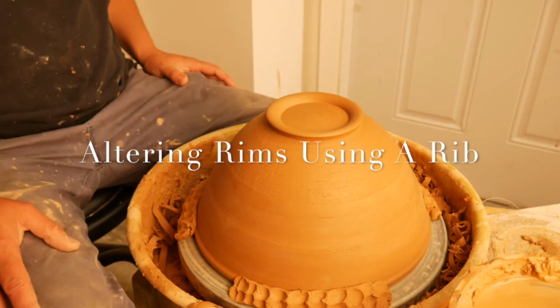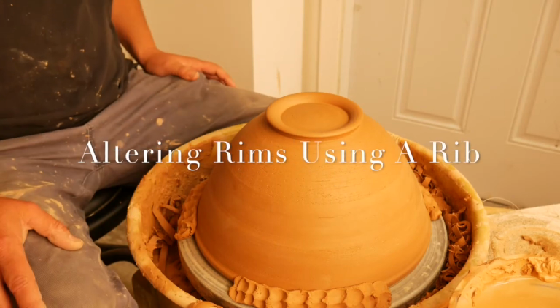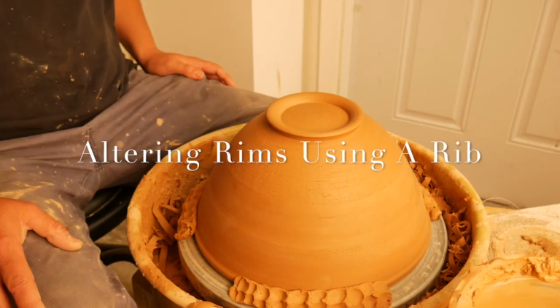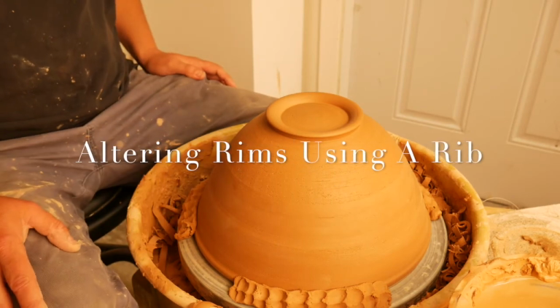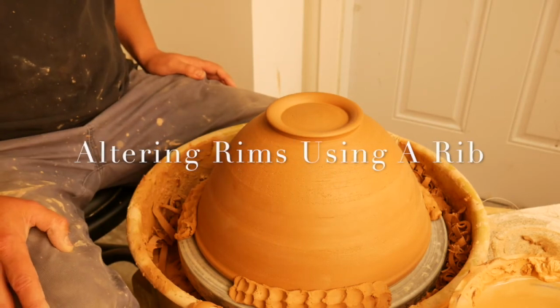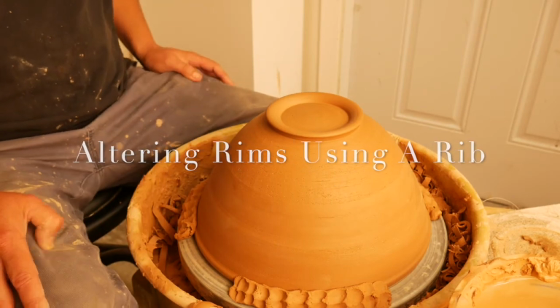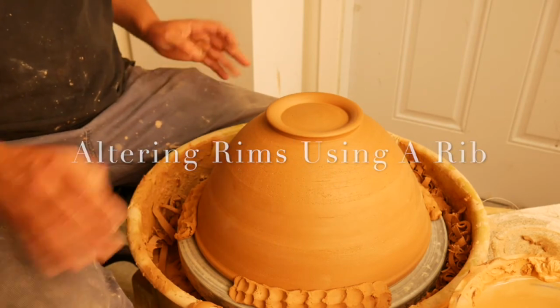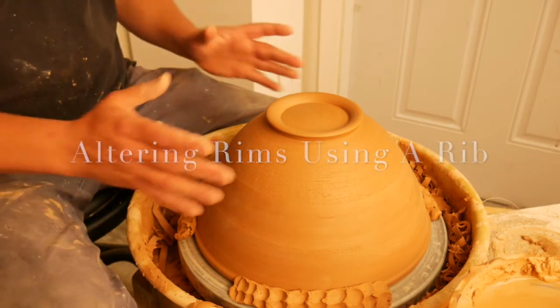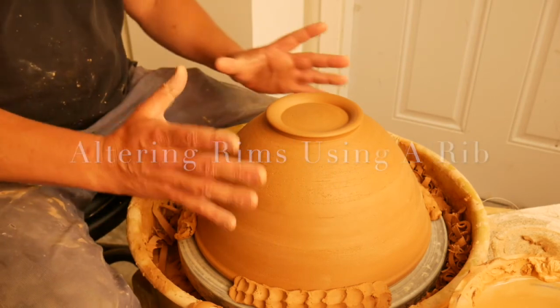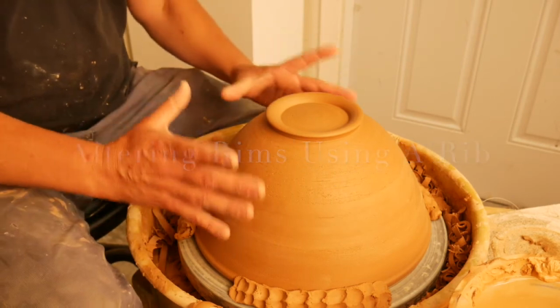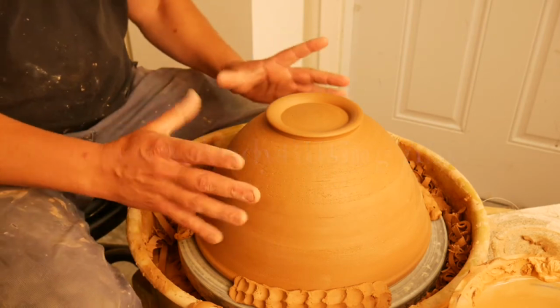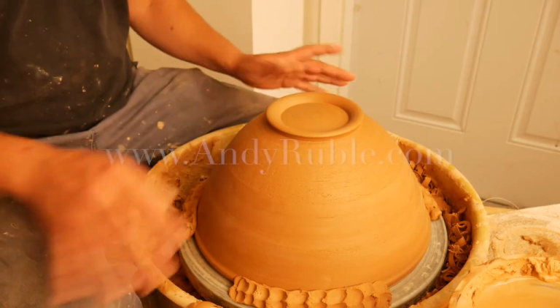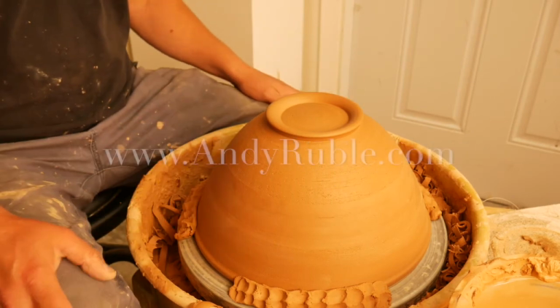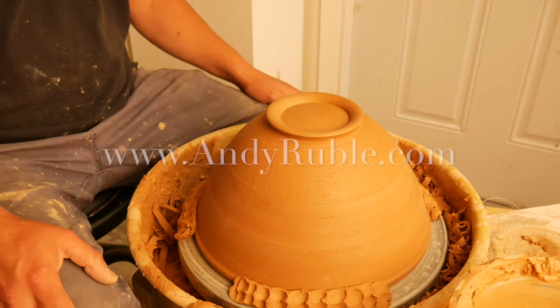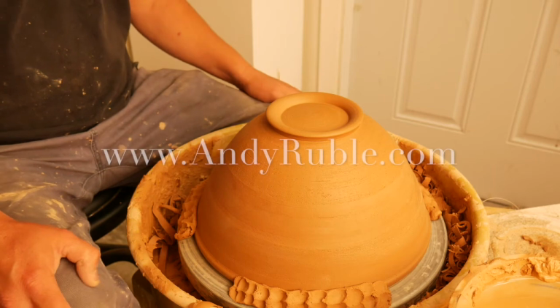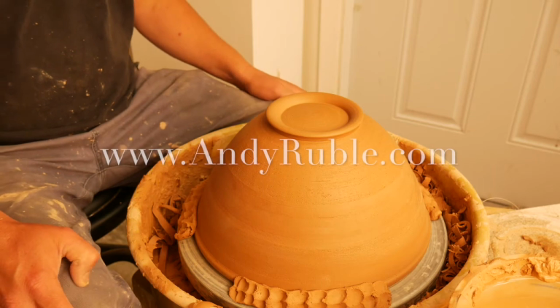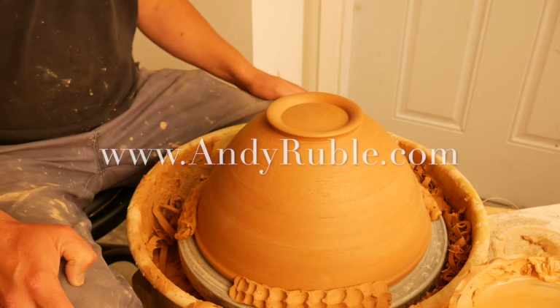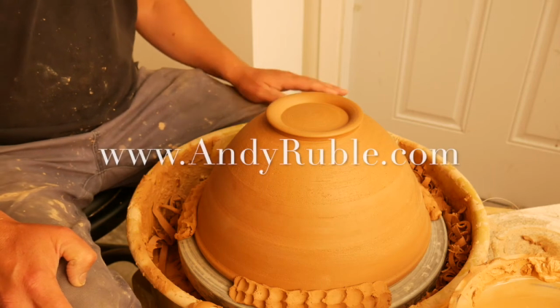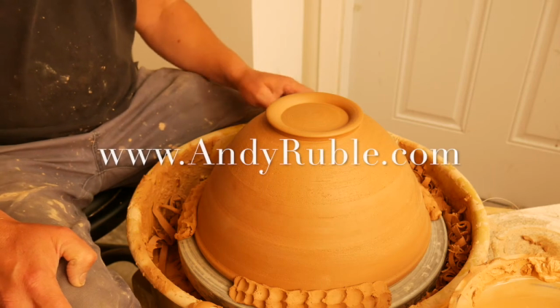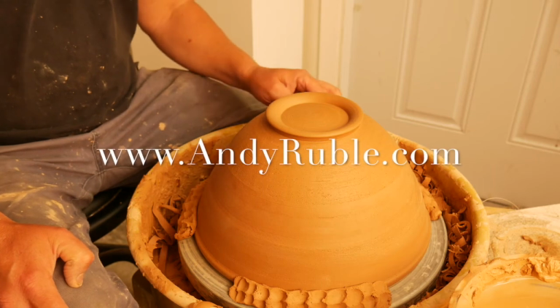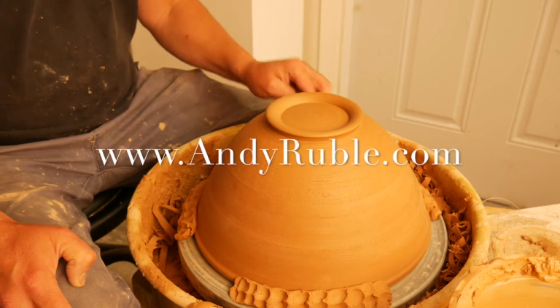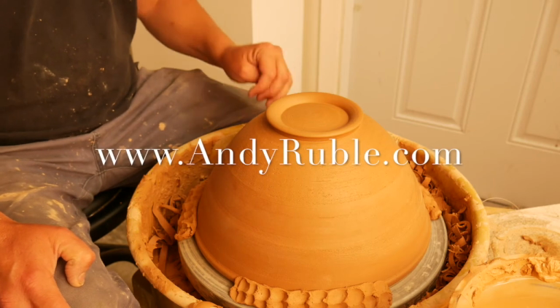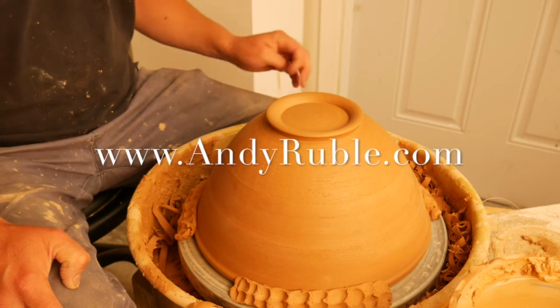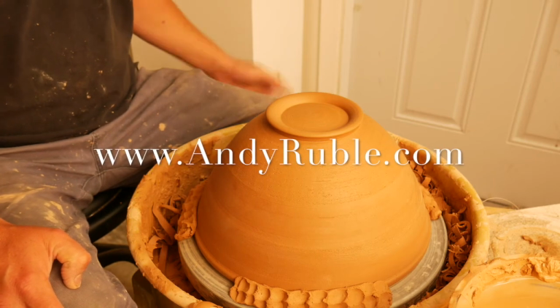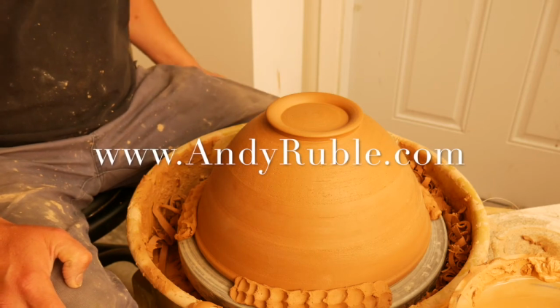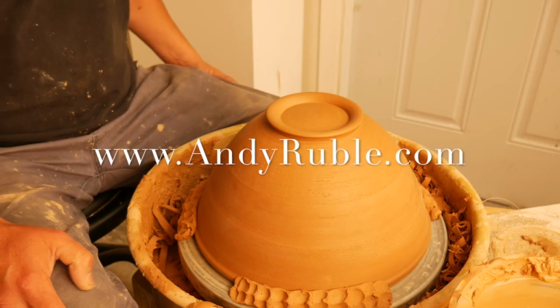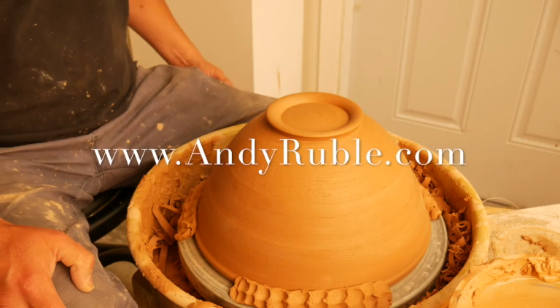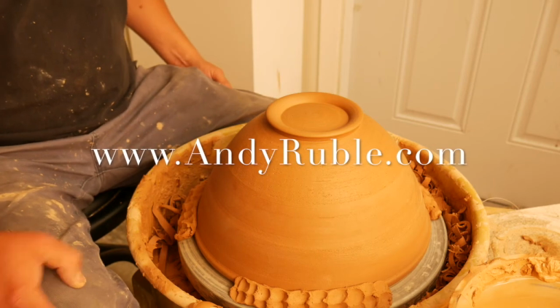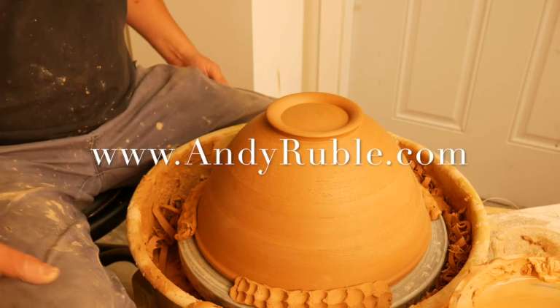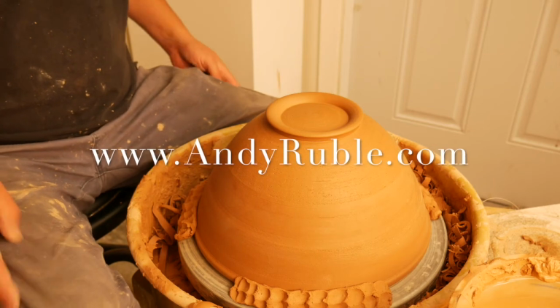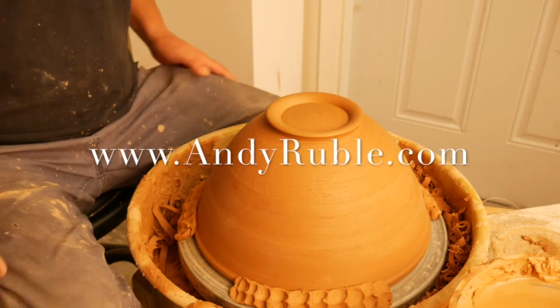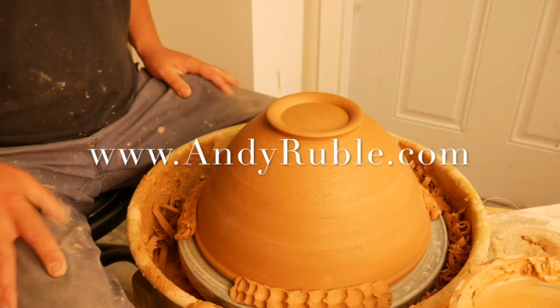I hope these techniques help you learn how to trim, and we're going to go ahead and trim any other pots I made yesterday. Have a good day.